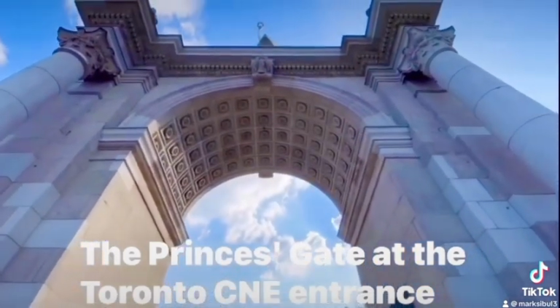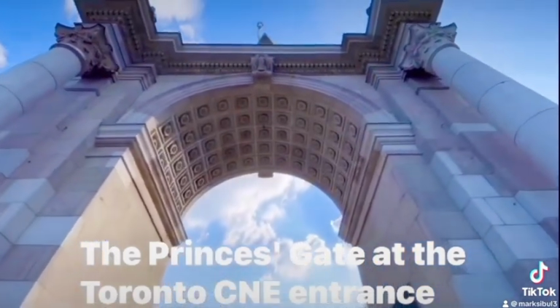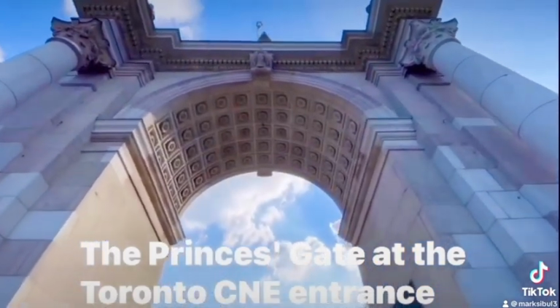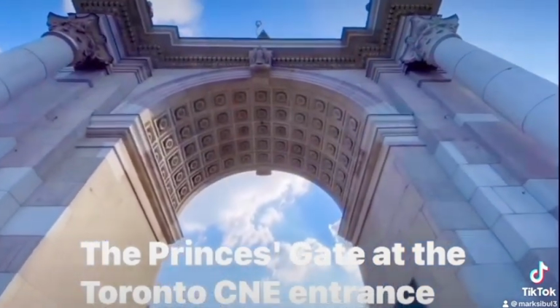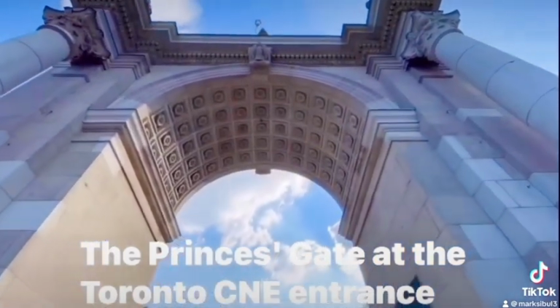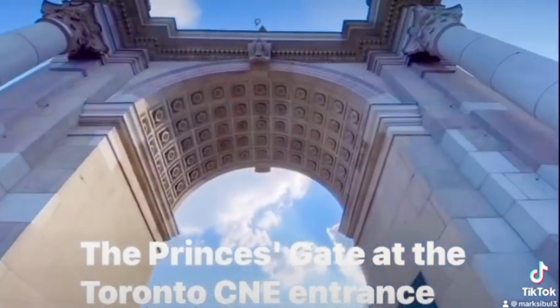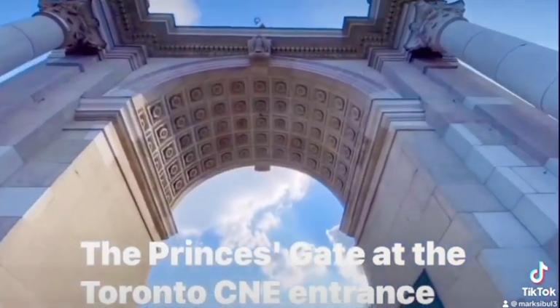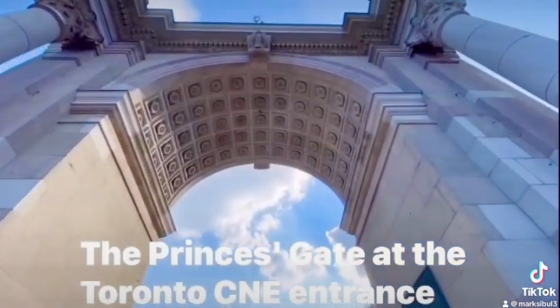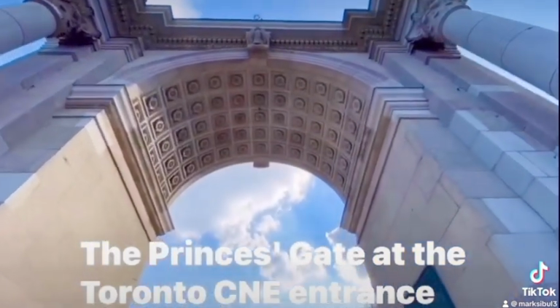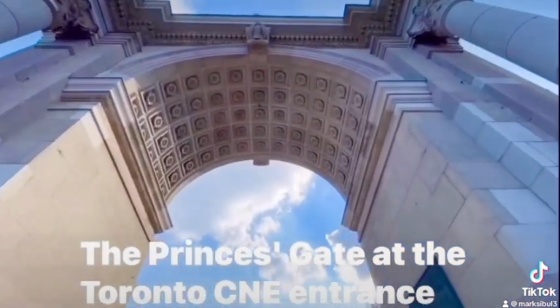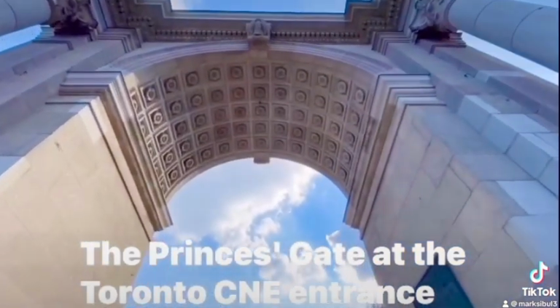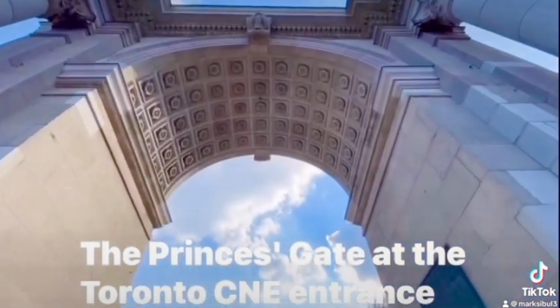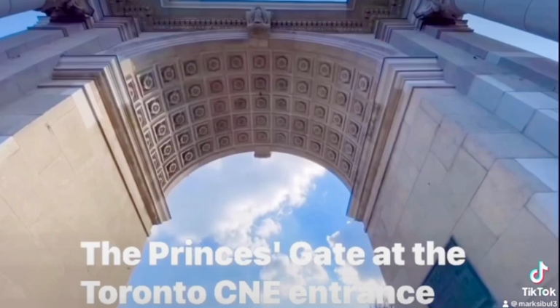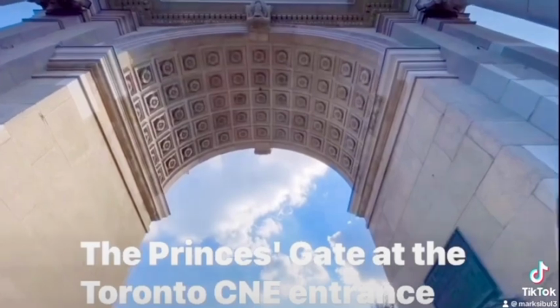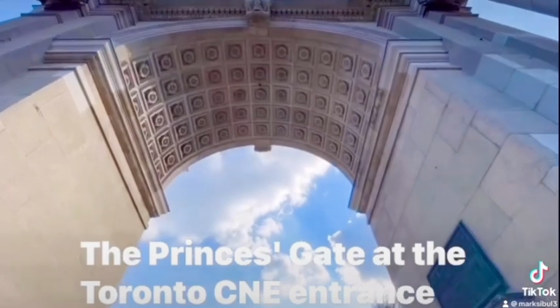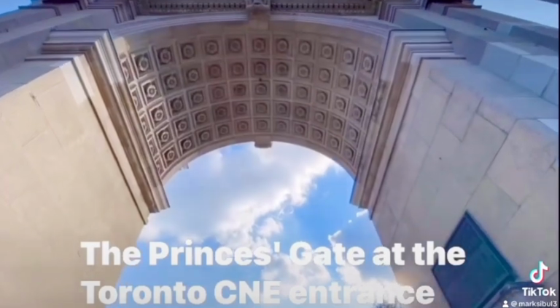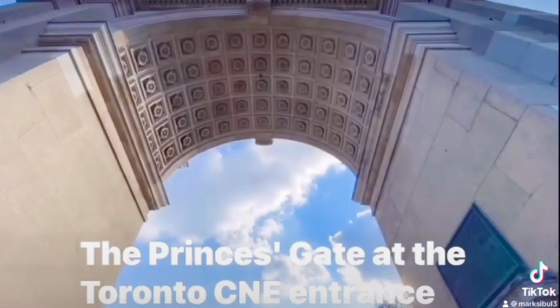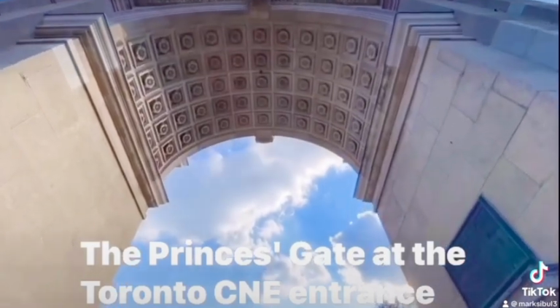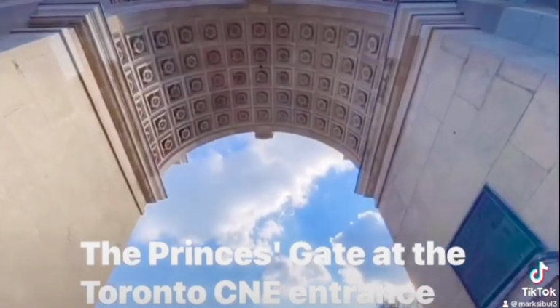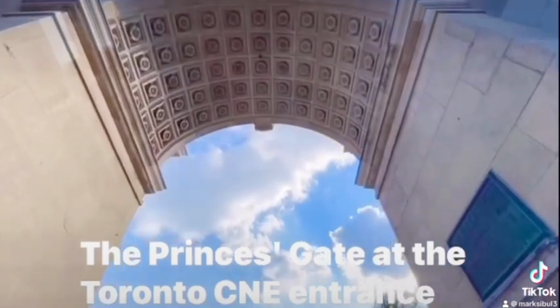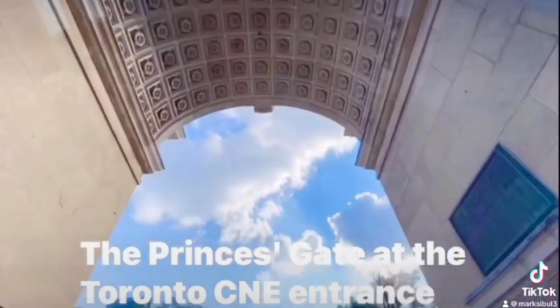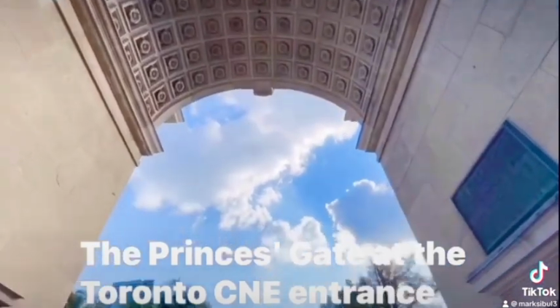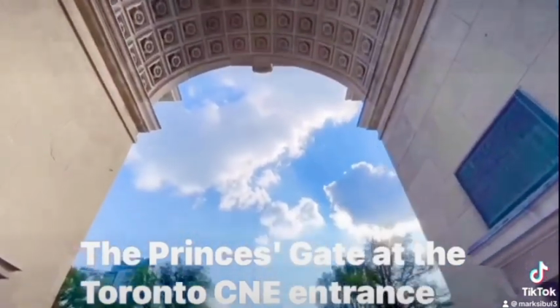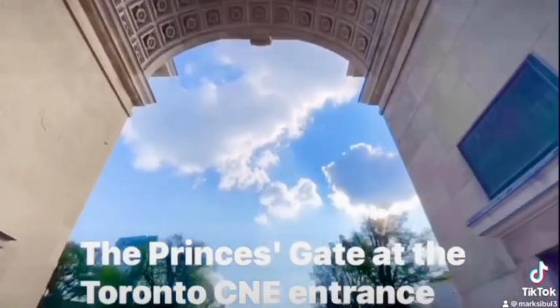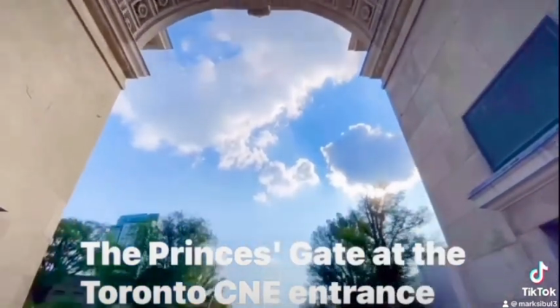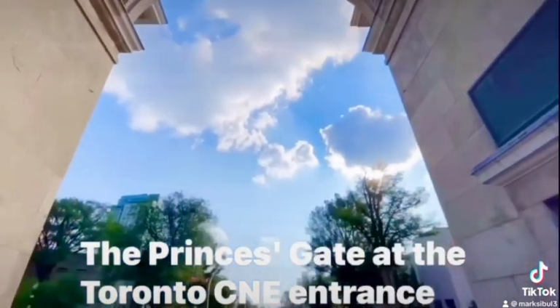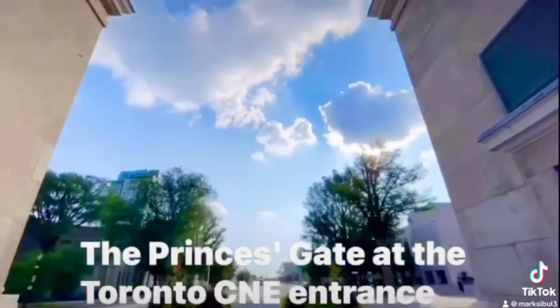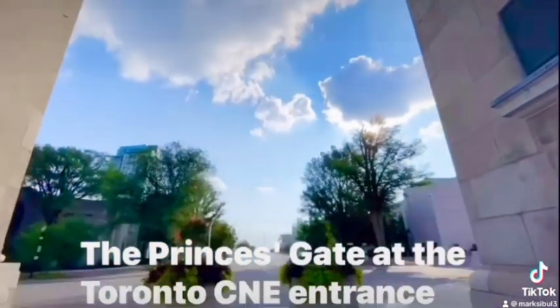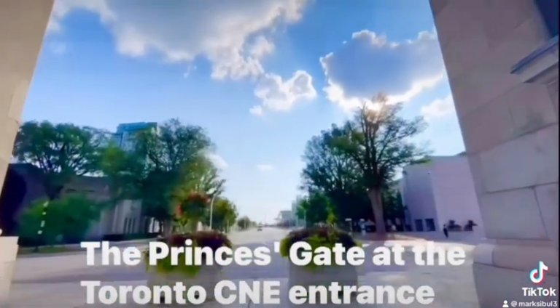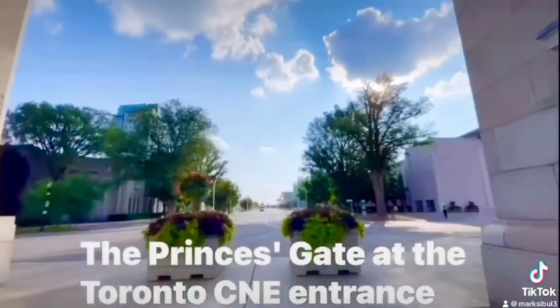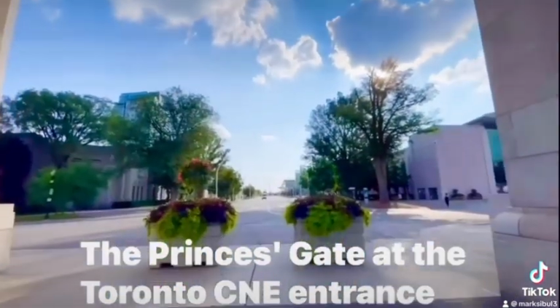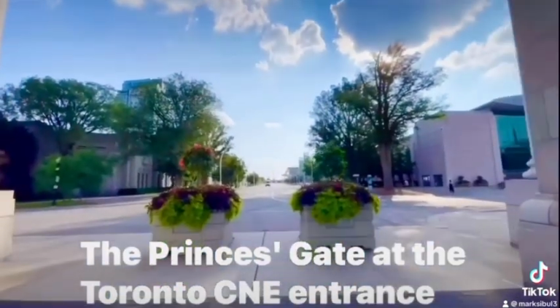Look at that. Beautiful ceiling. There you go.